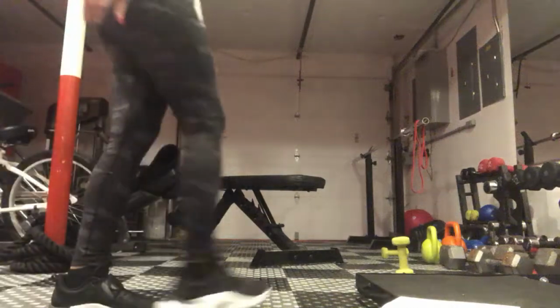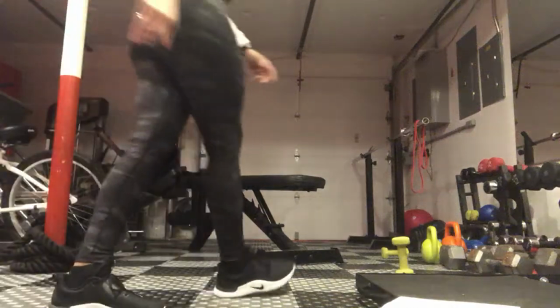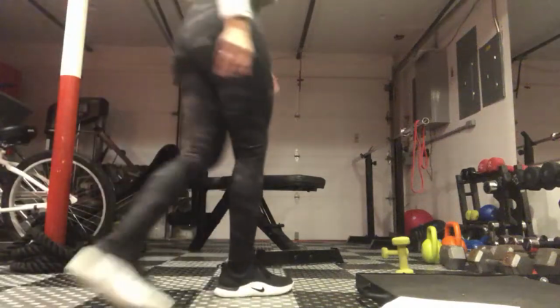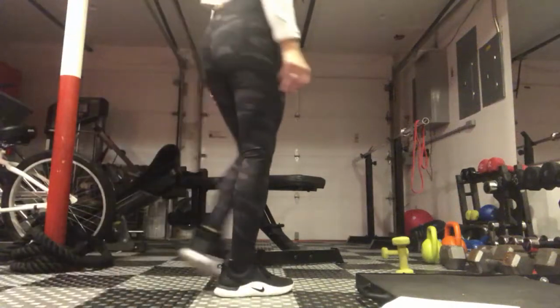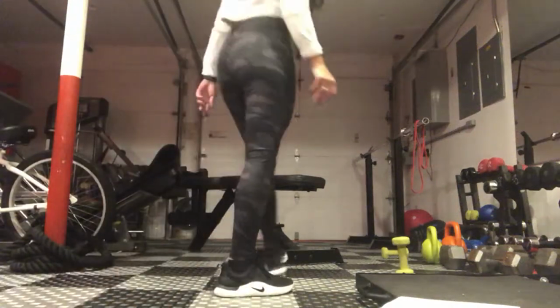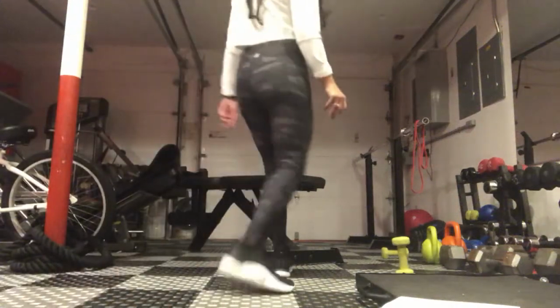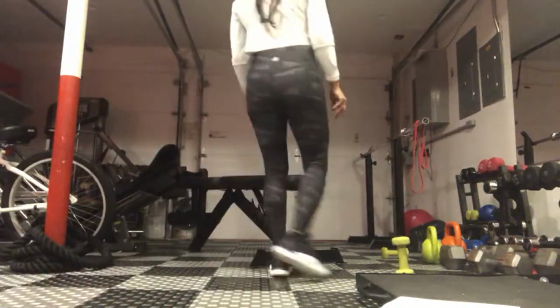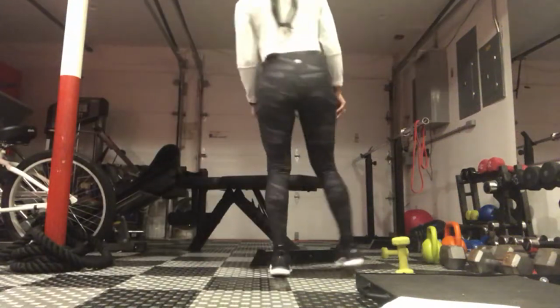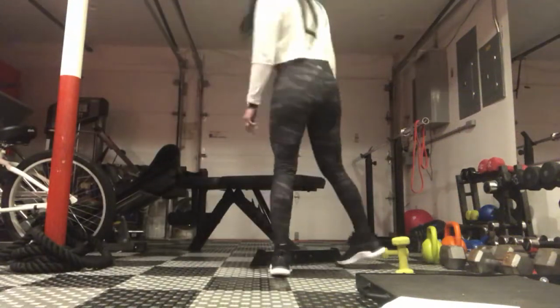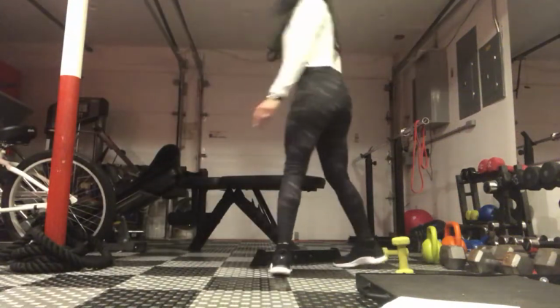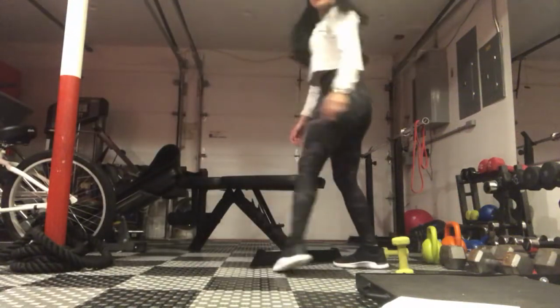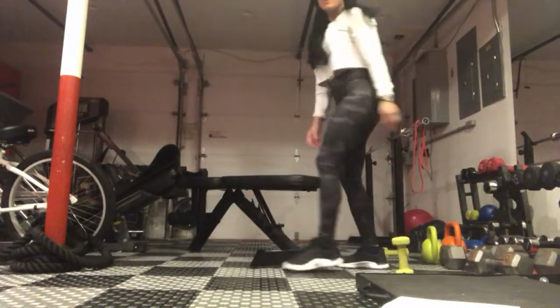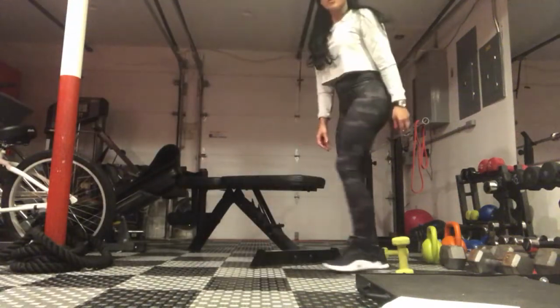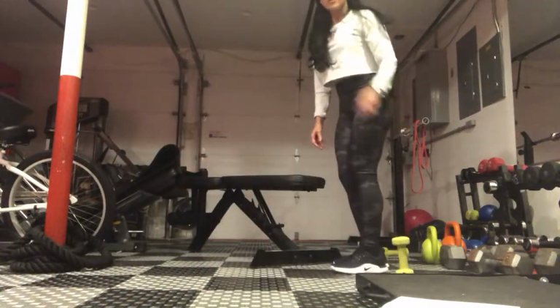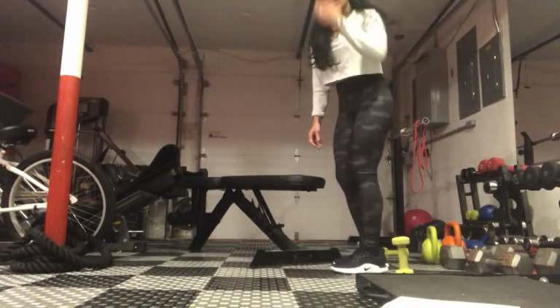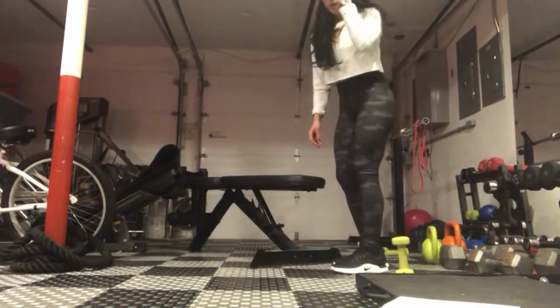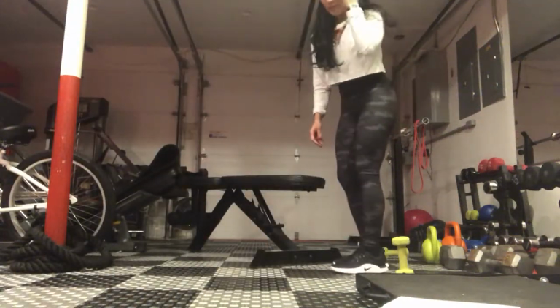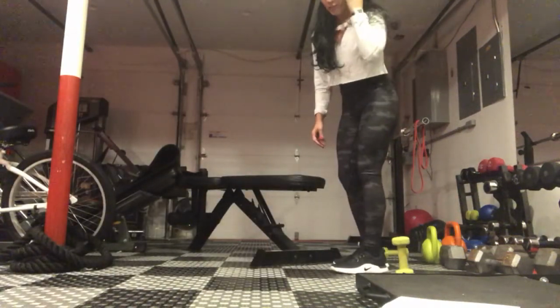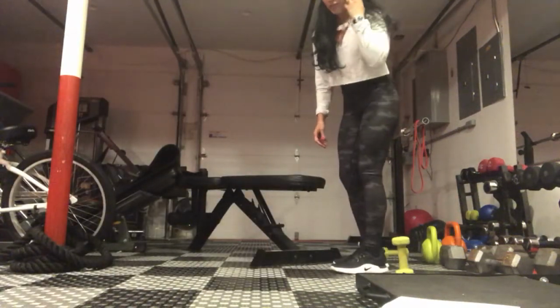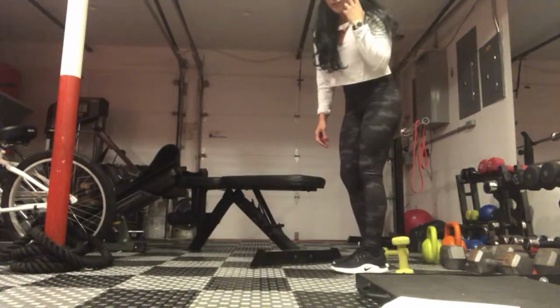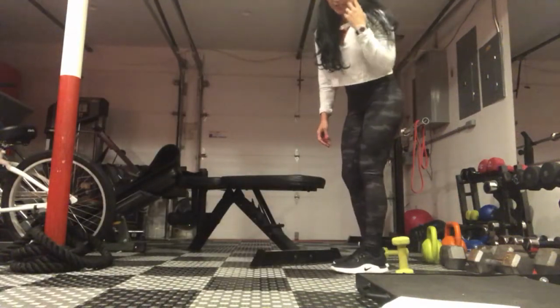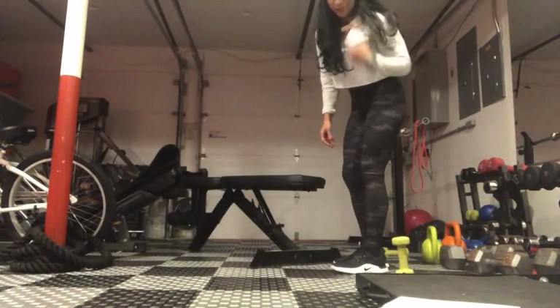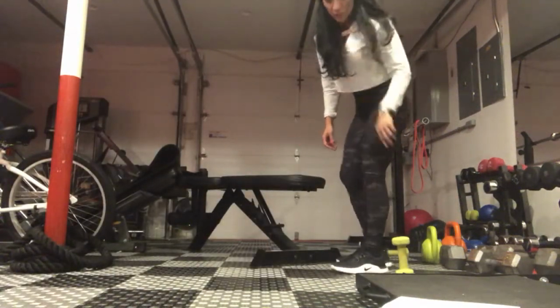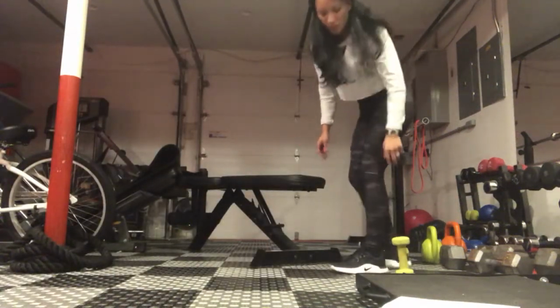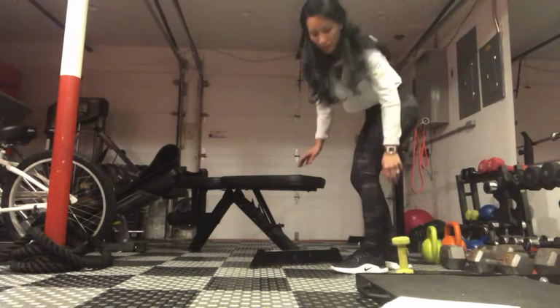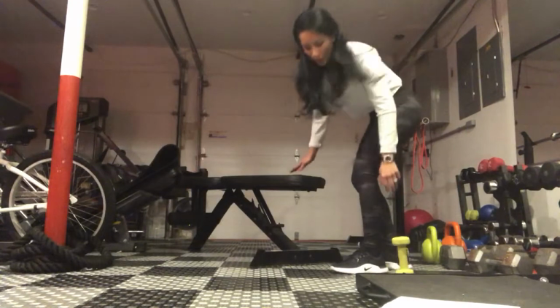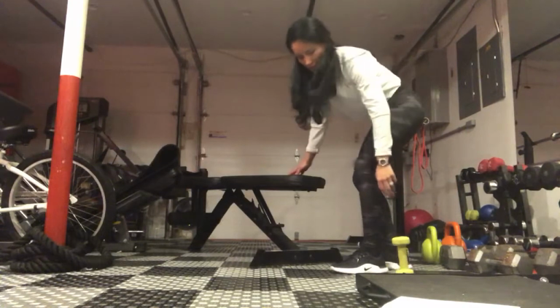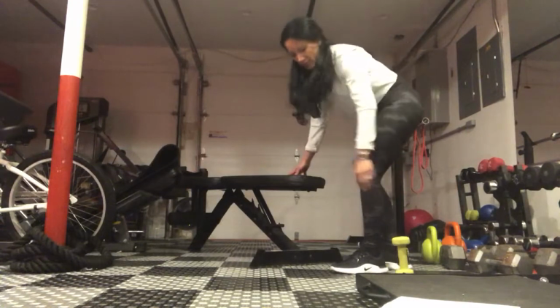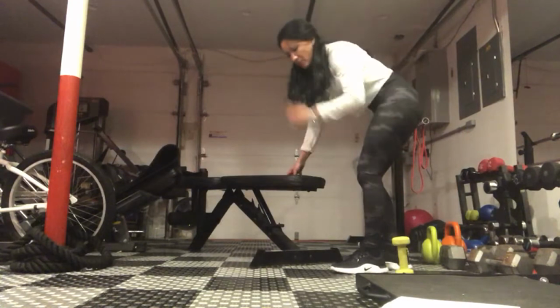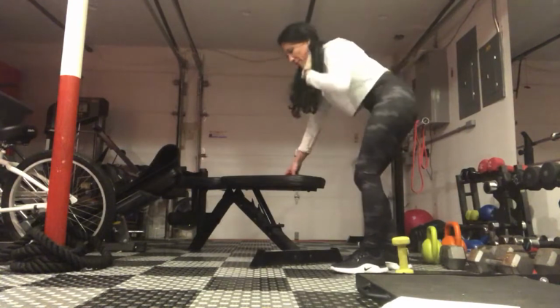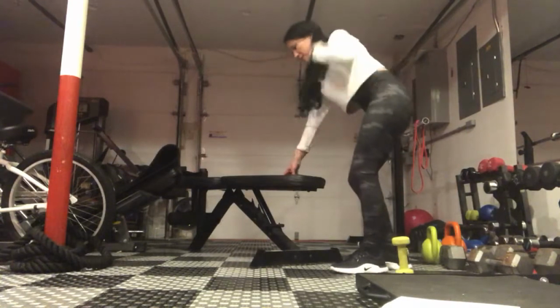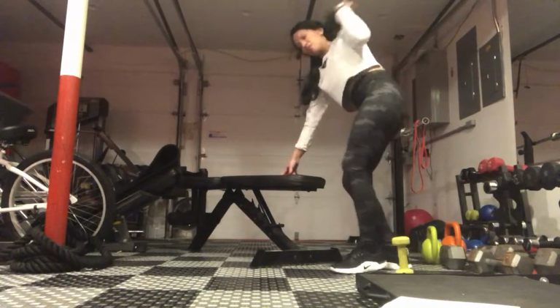Hamstring curls on a bench. I'm going to show it to you on the bench first, then I'll show it to you on the floor in case you don't have a bench.